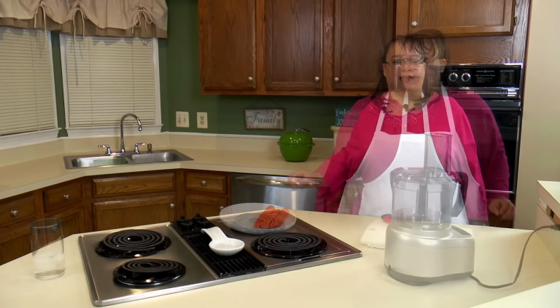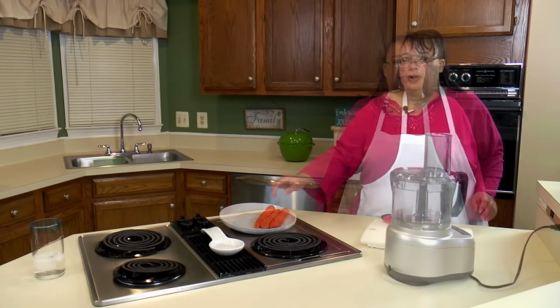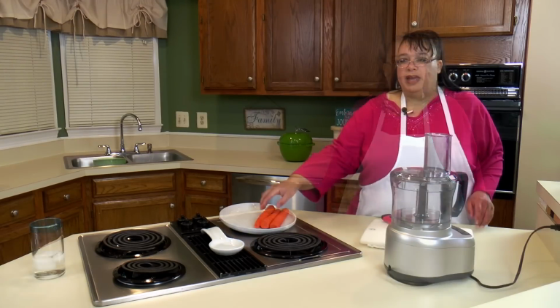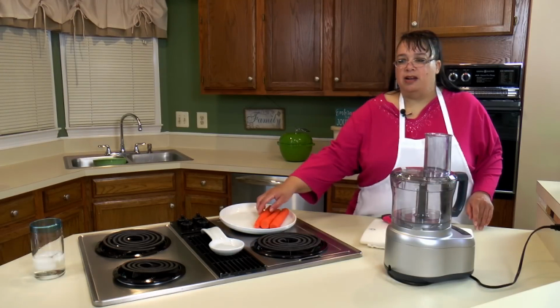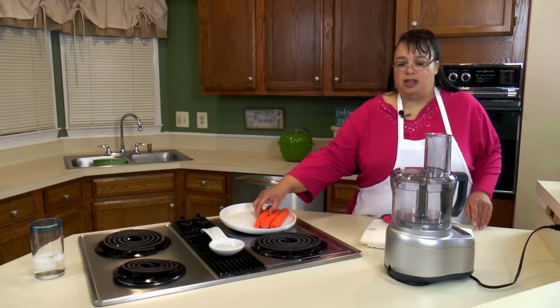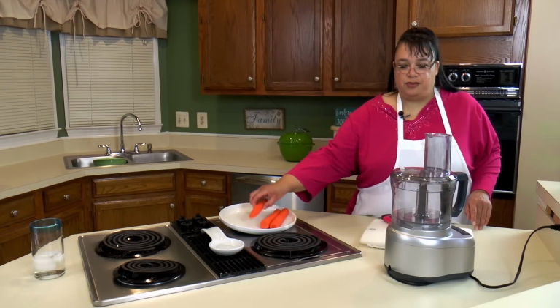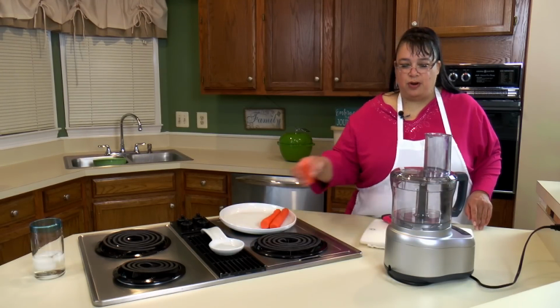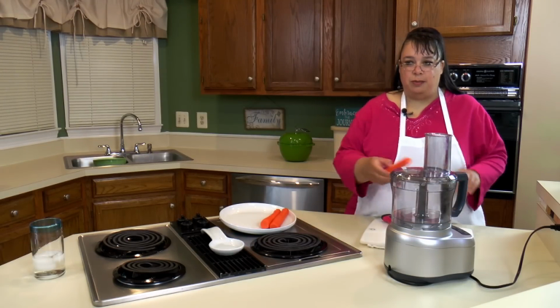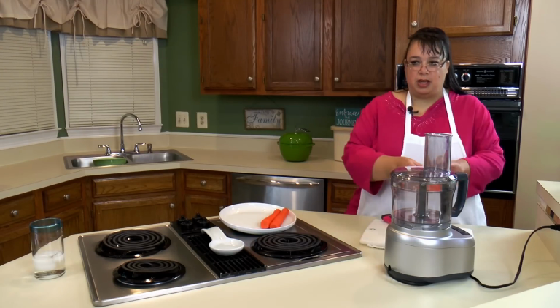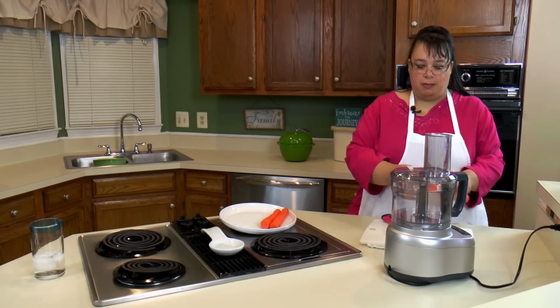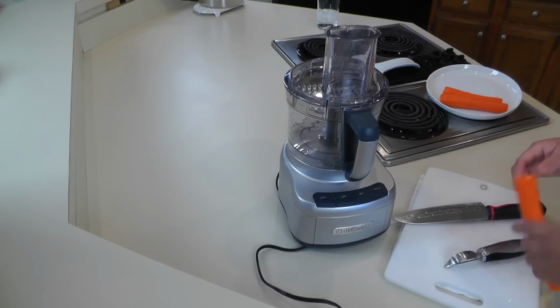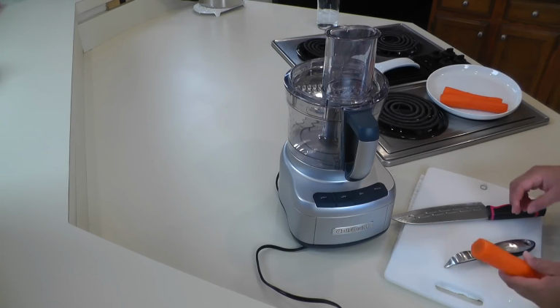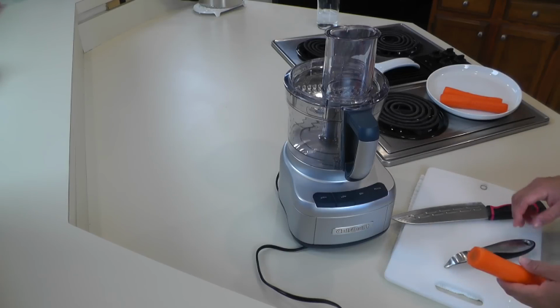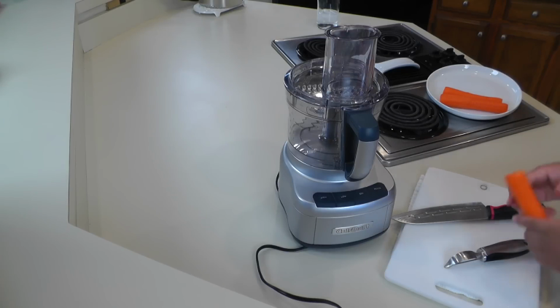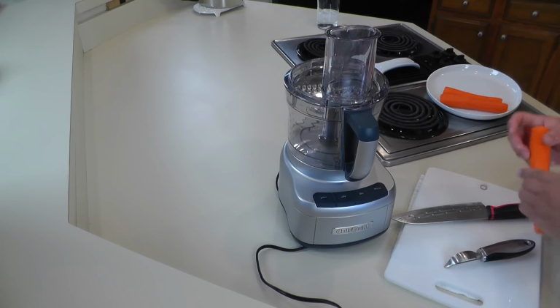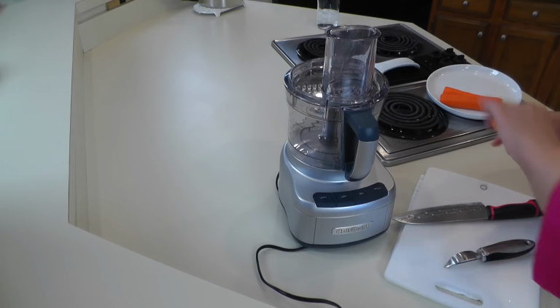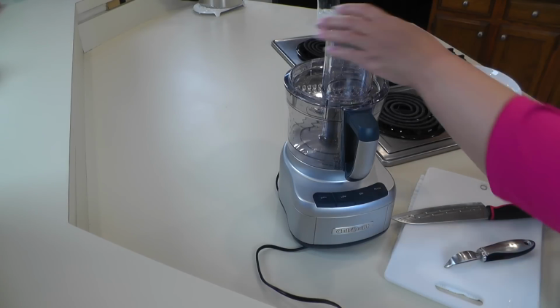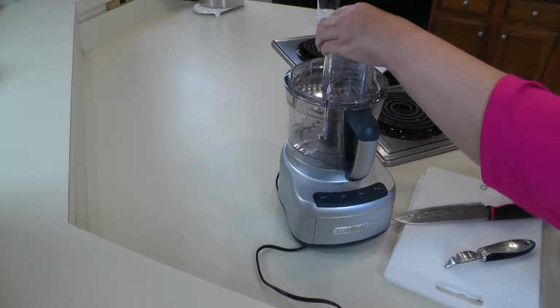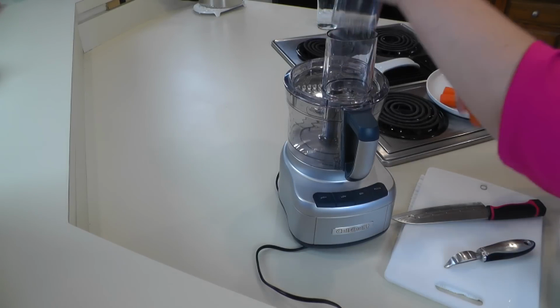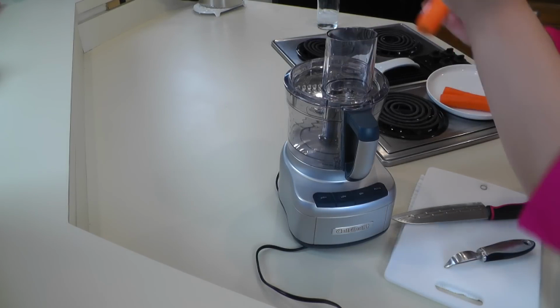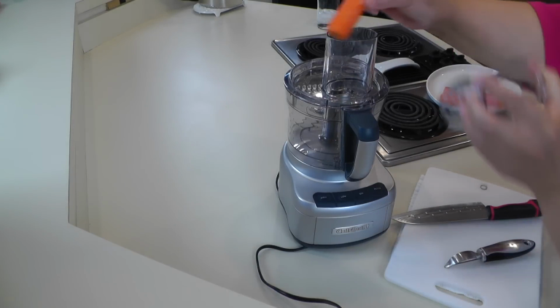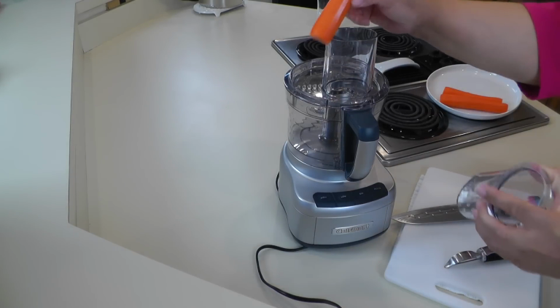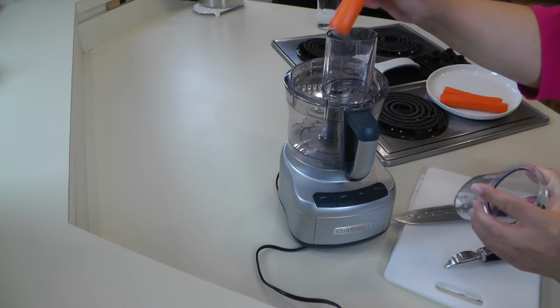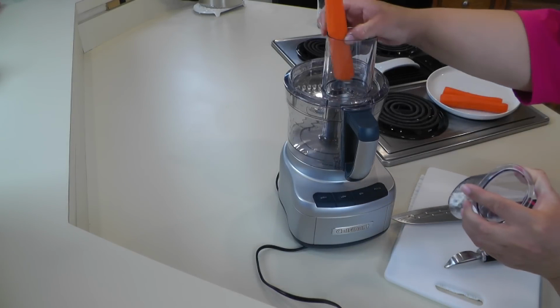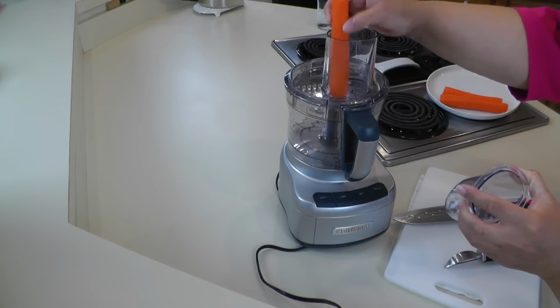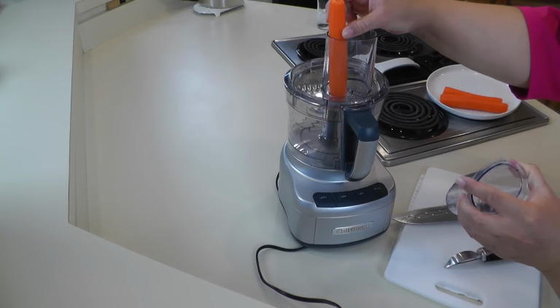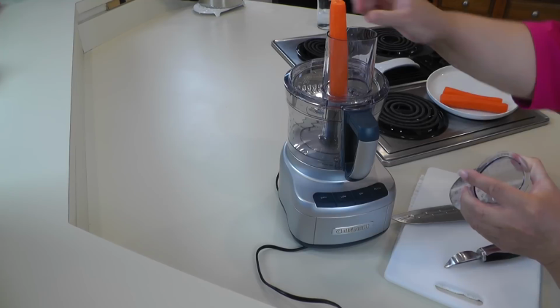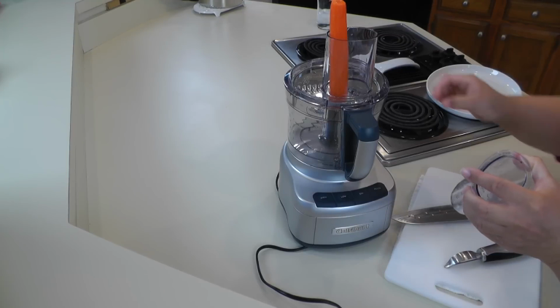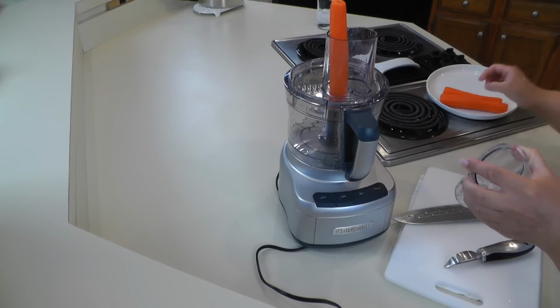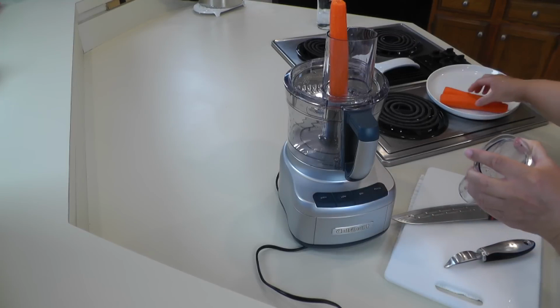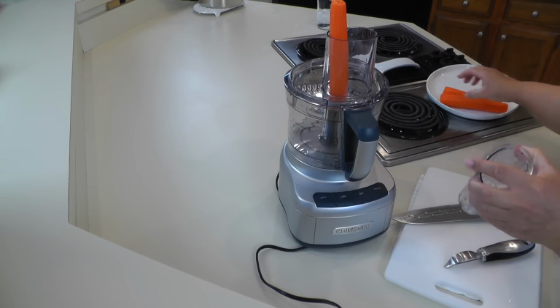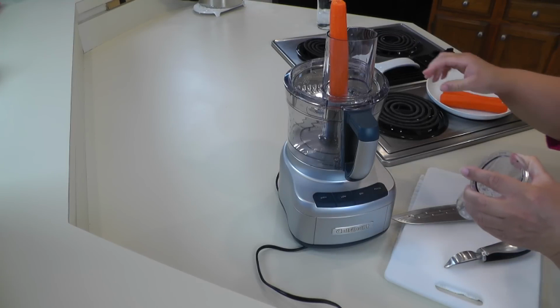Three carrots that I've trimmed and peeled, and we're just going to shred those in our food processor.